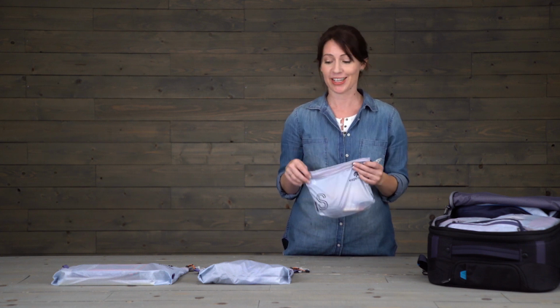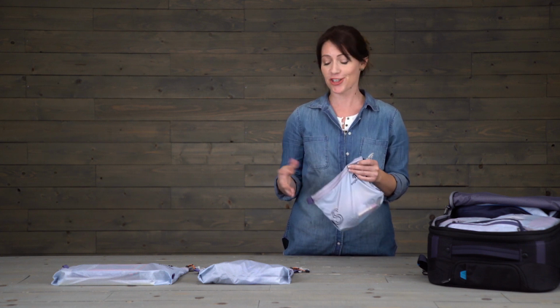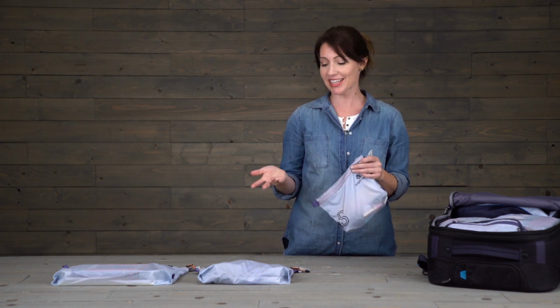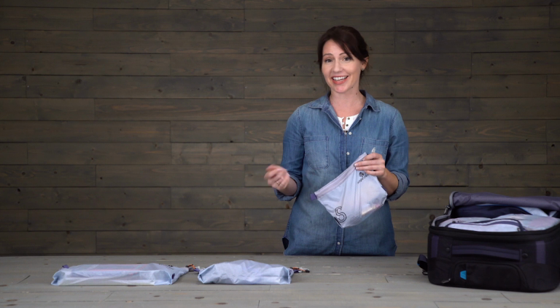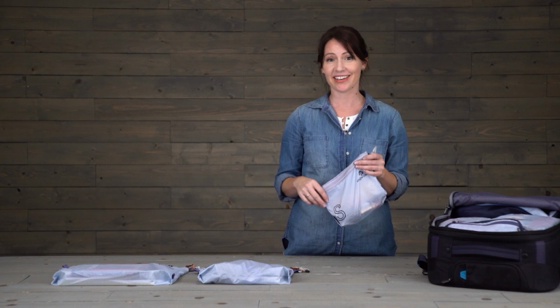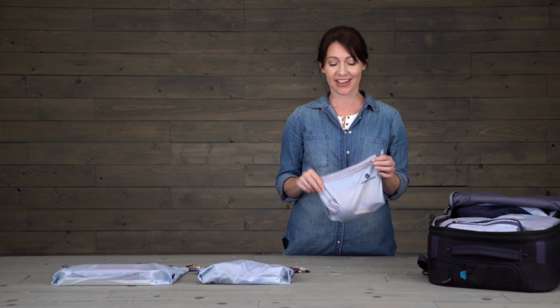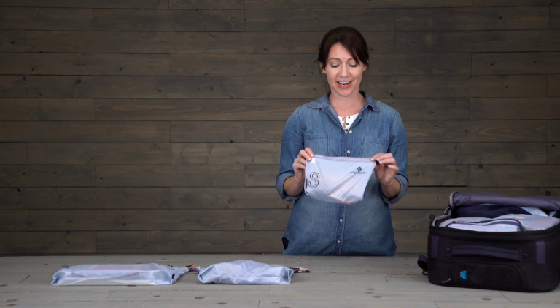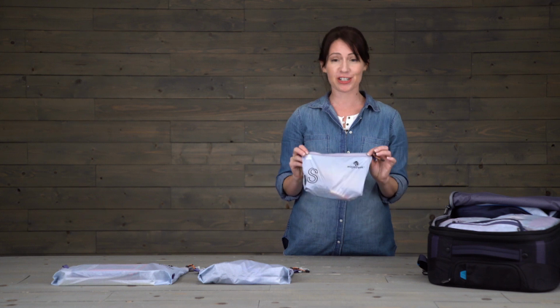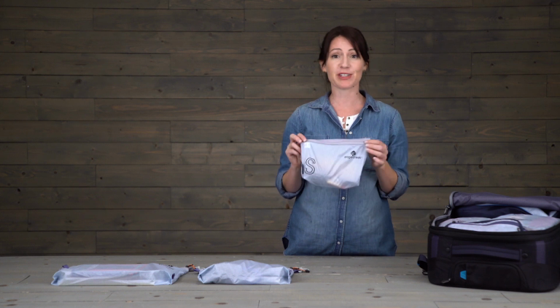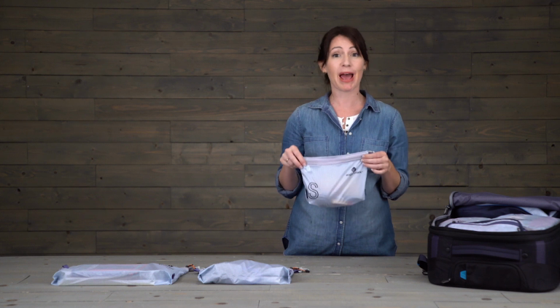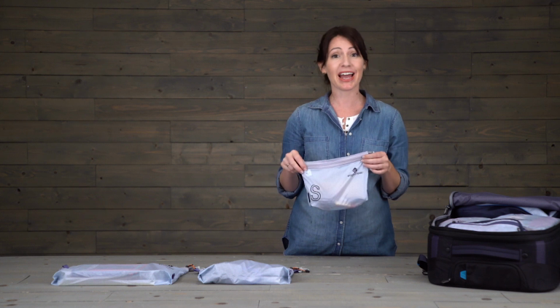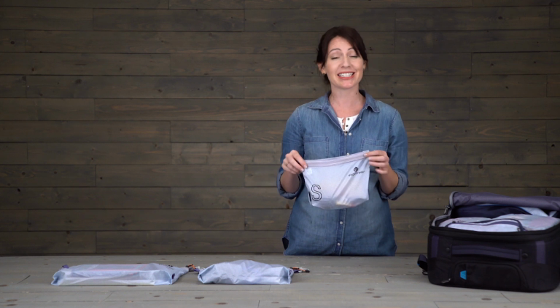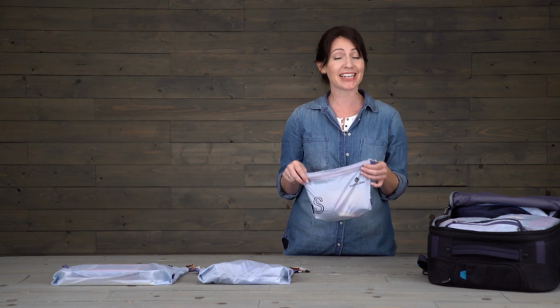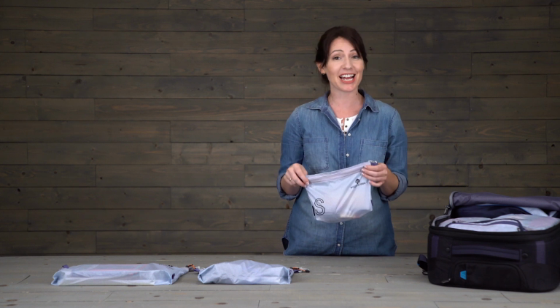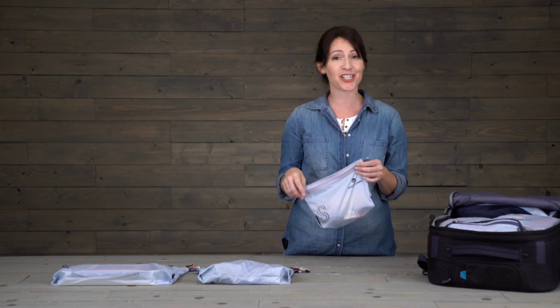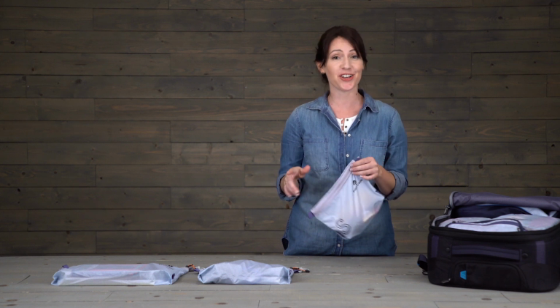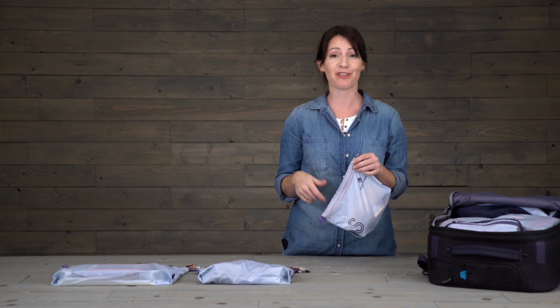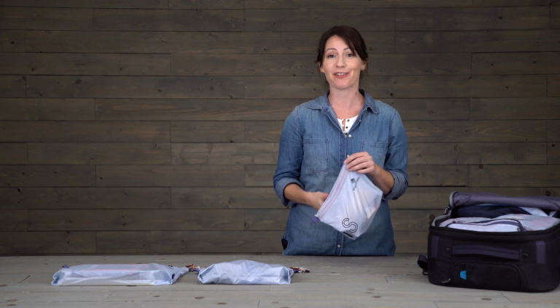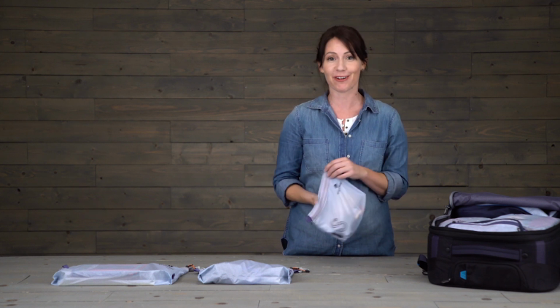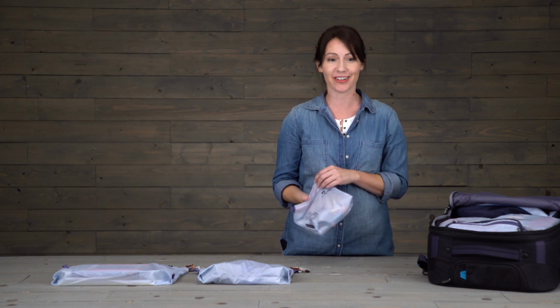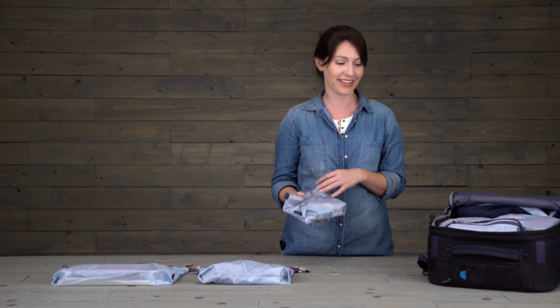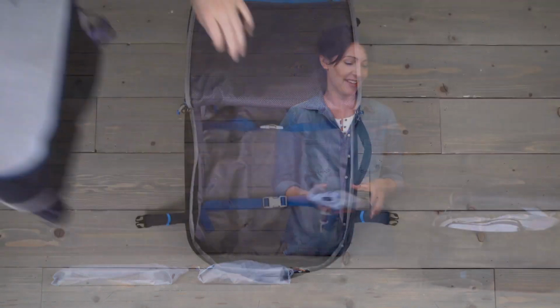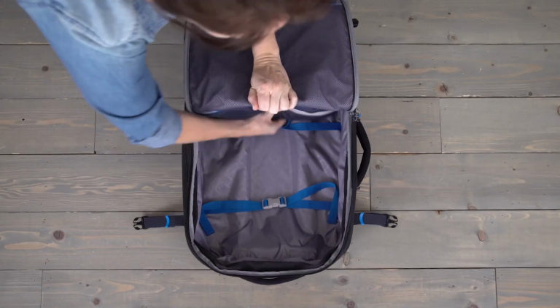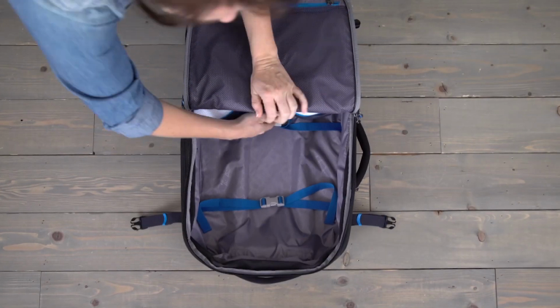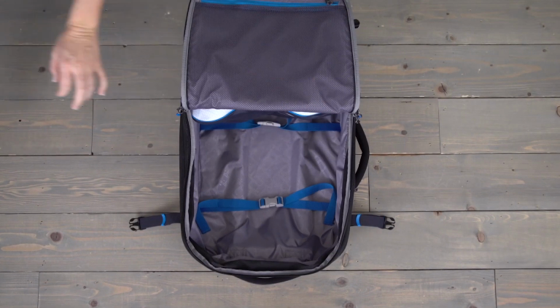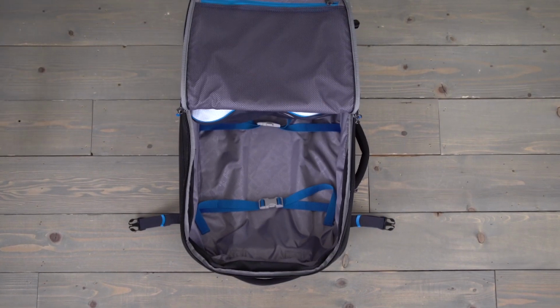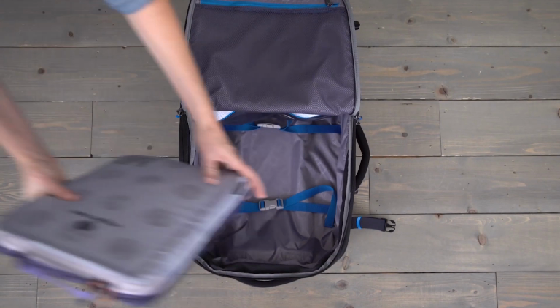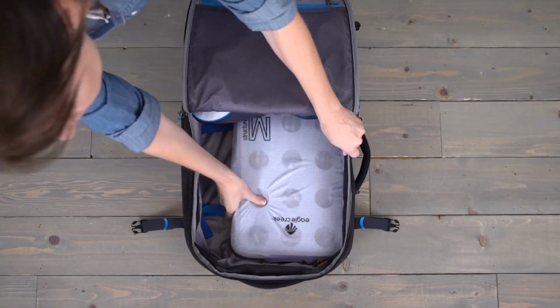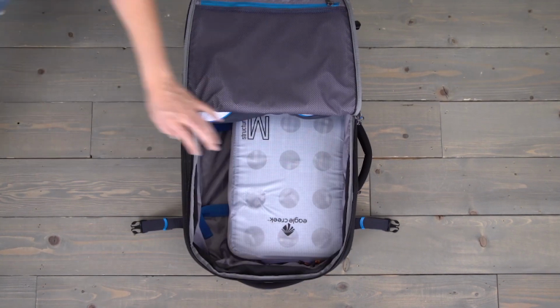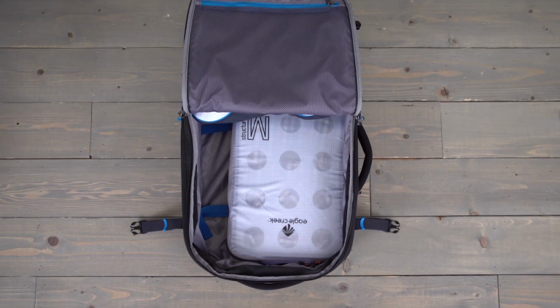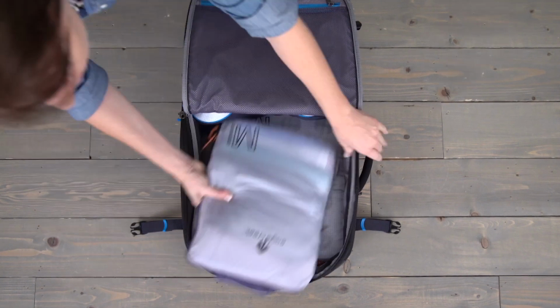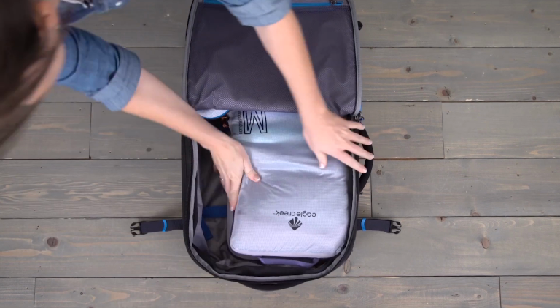So that's it. Now your stuff is packed, stashed, and you're ready to roll. Pack like a pro with Eagle Creek.